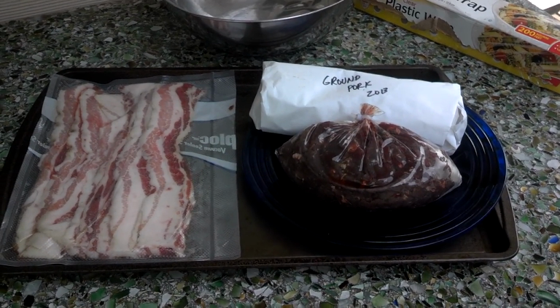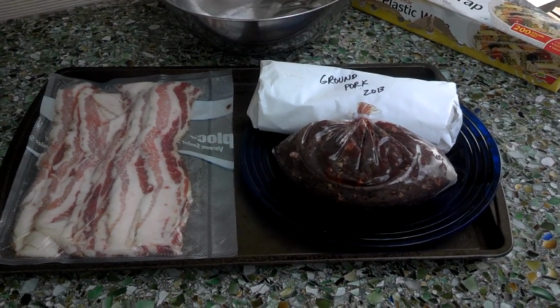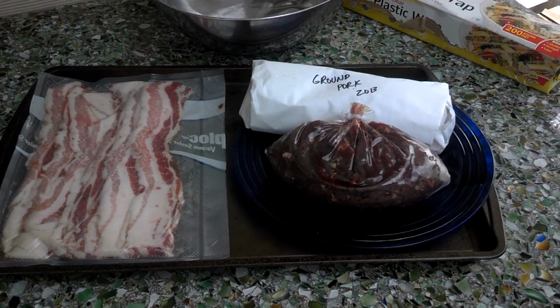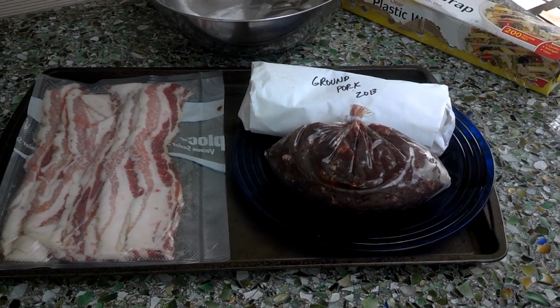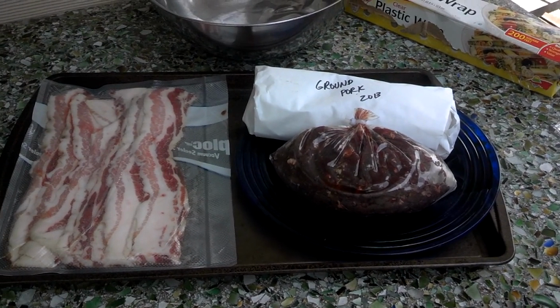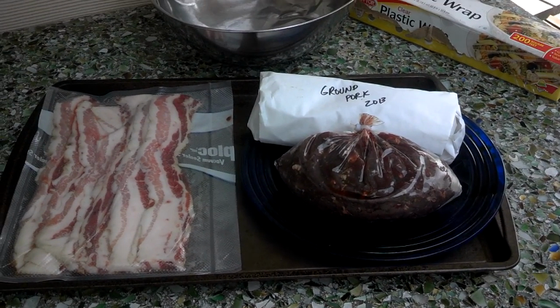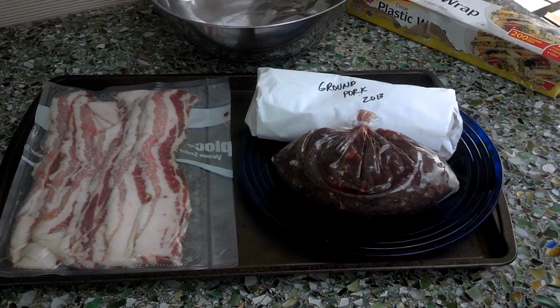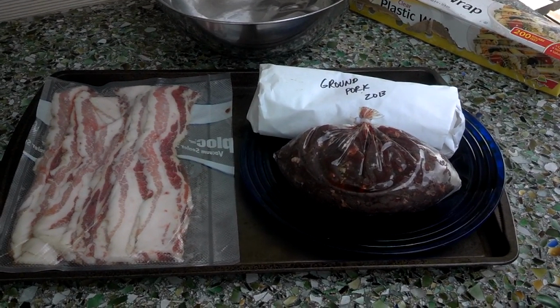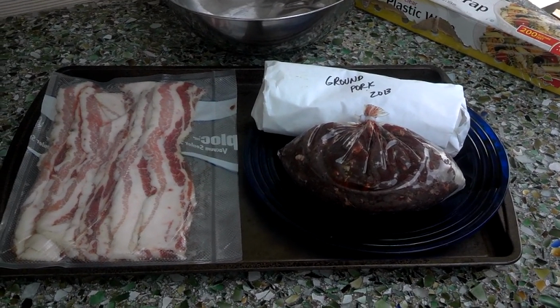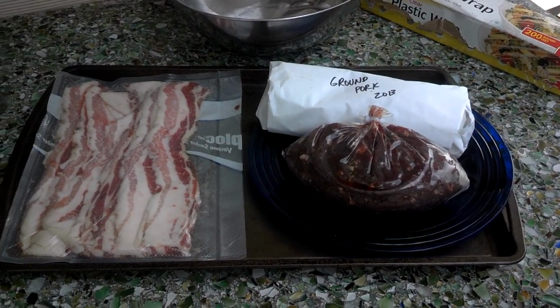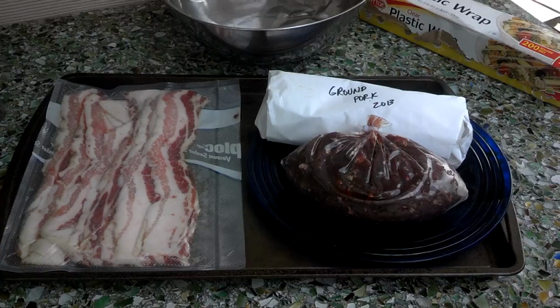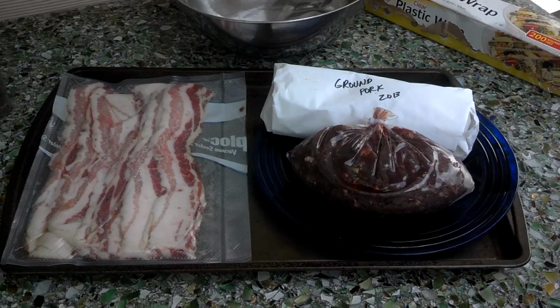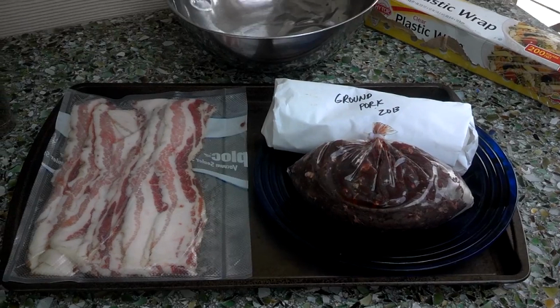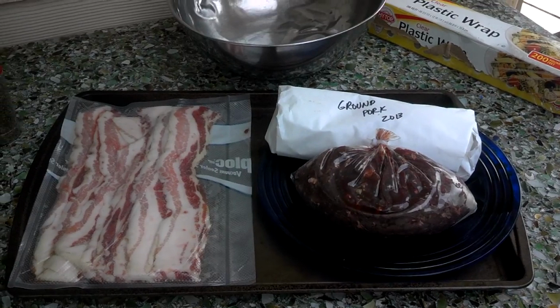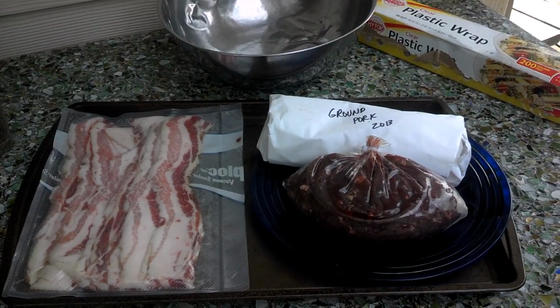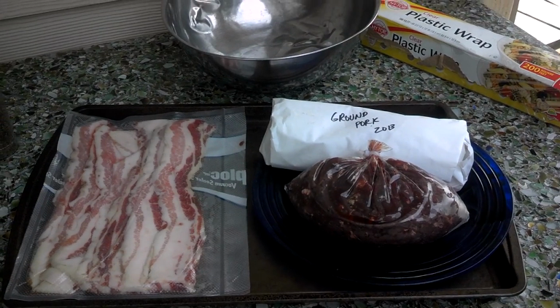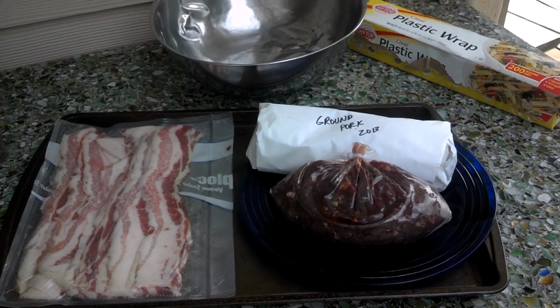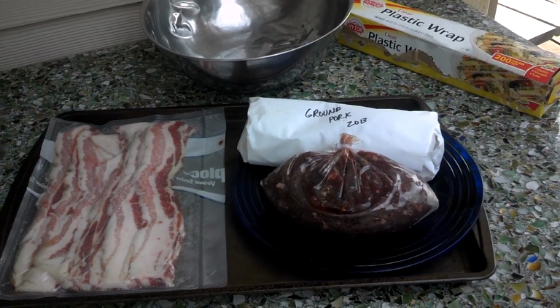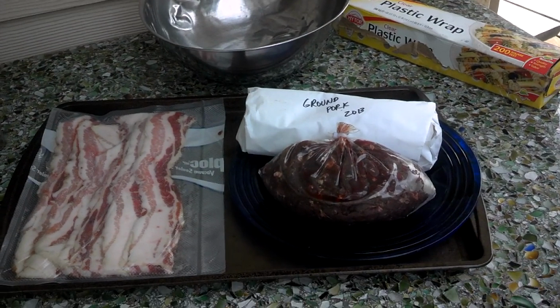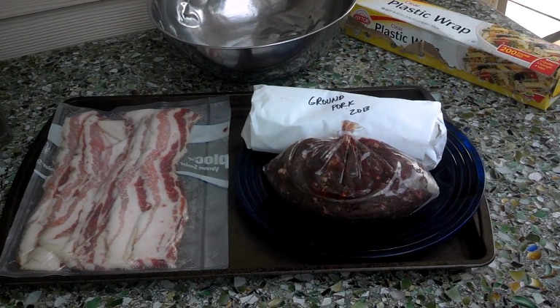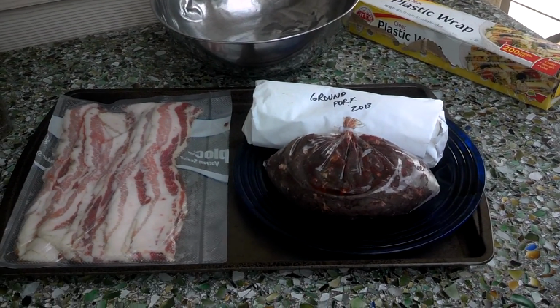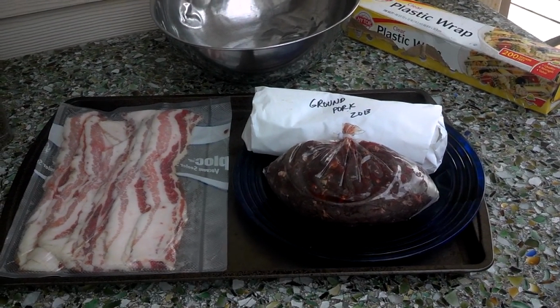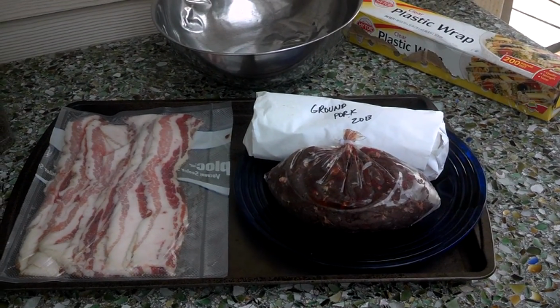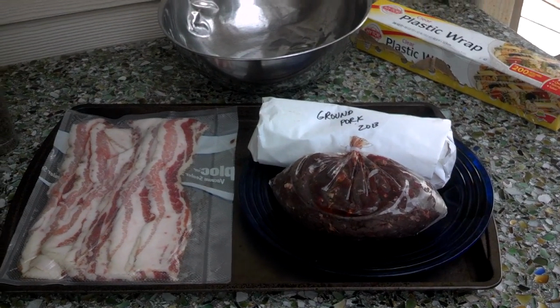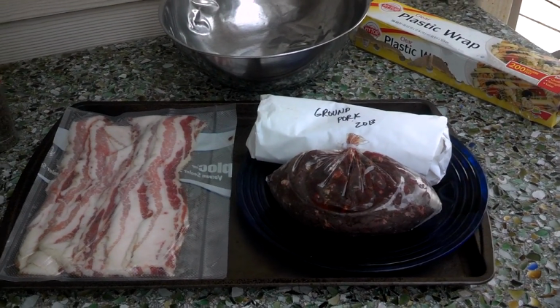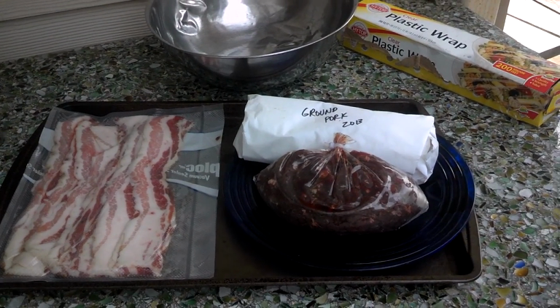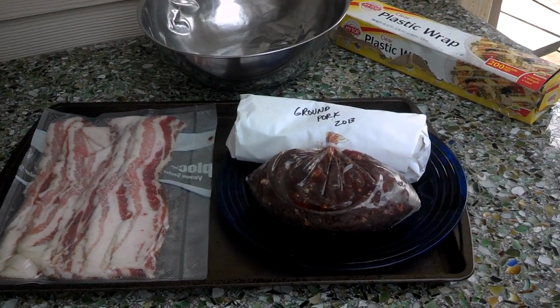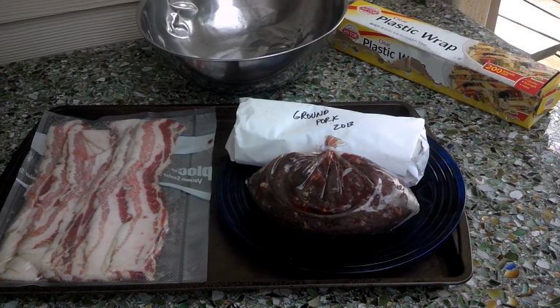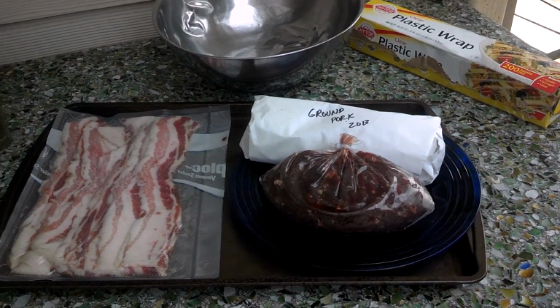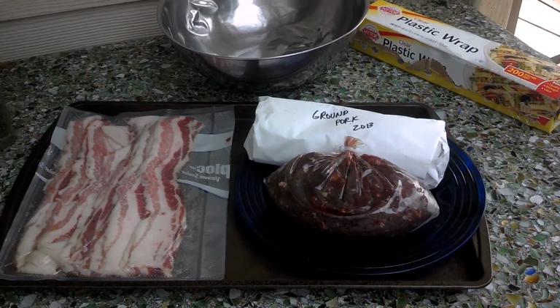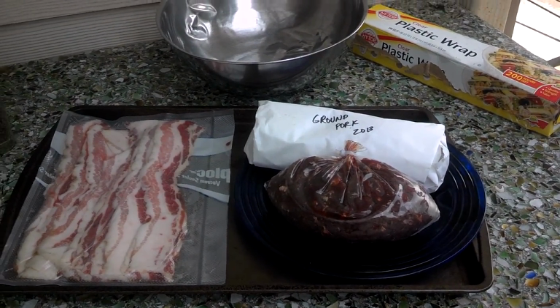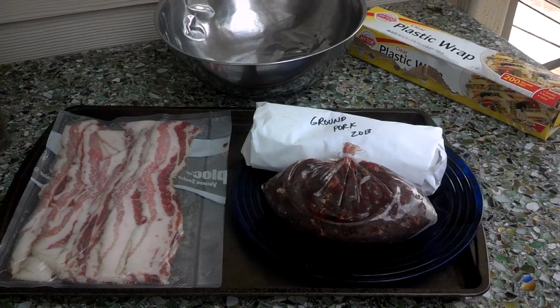This one is a stuffed meatloaf that's bacon wrapped, and I kind of show you everything that's going in there, and then walk you through how I make it.